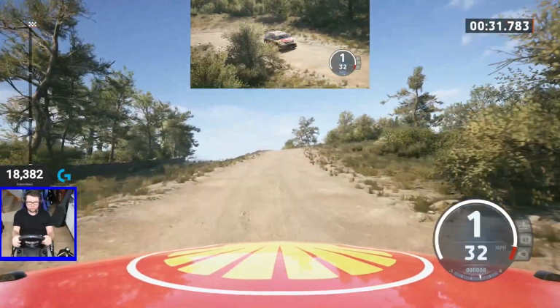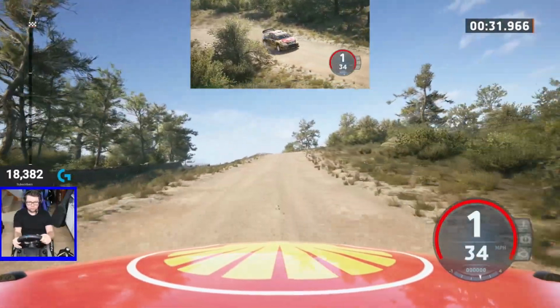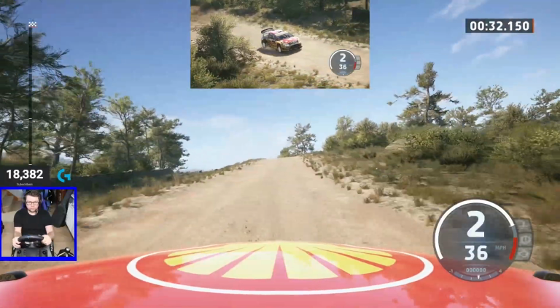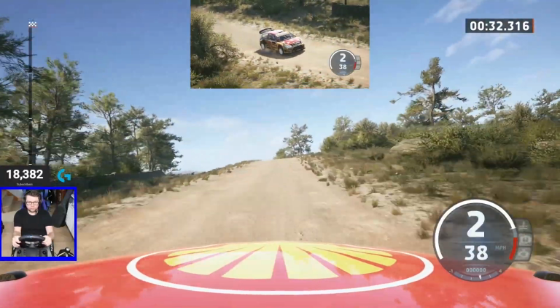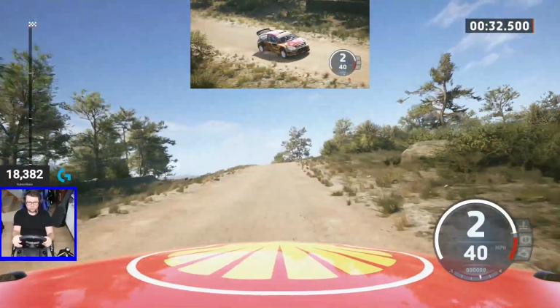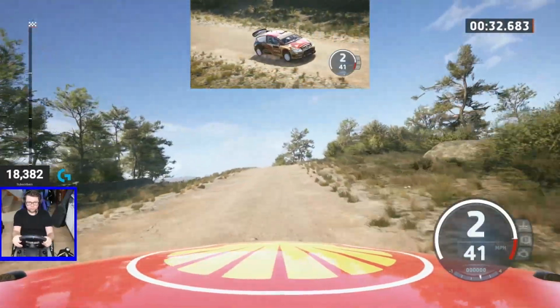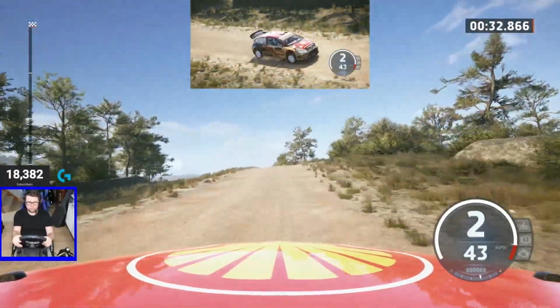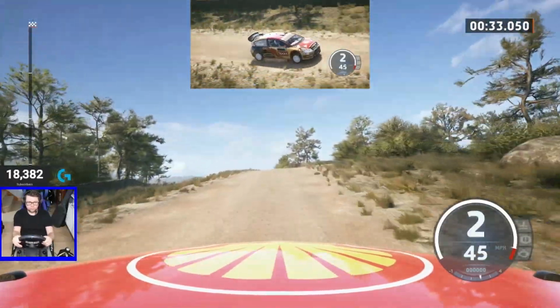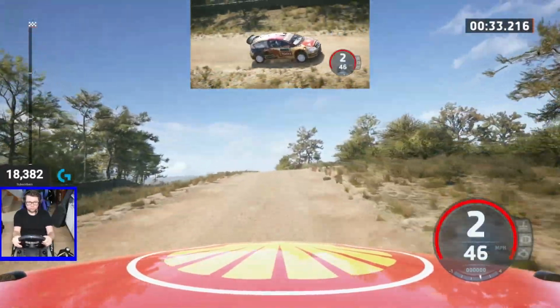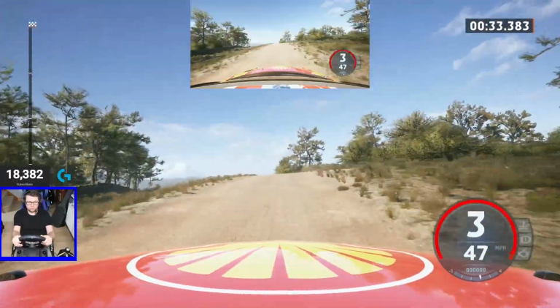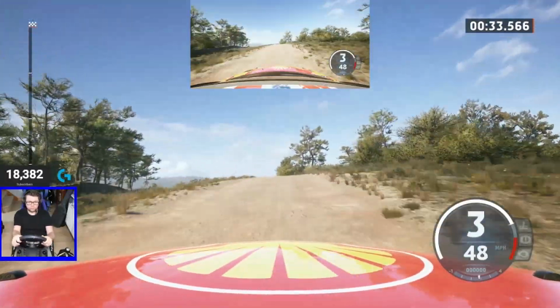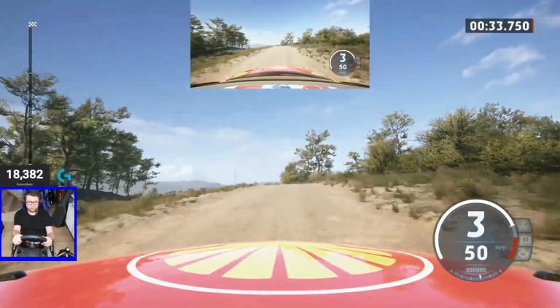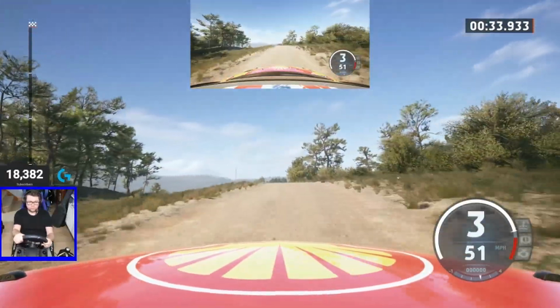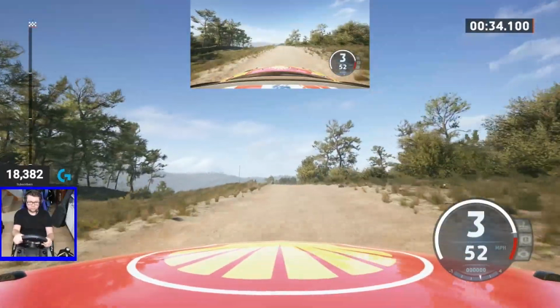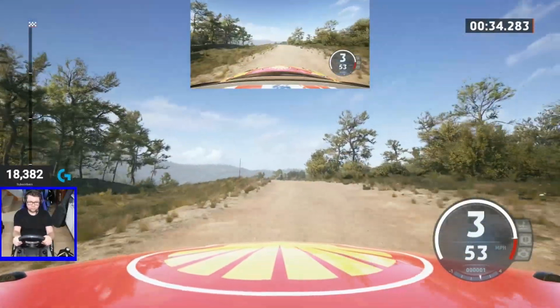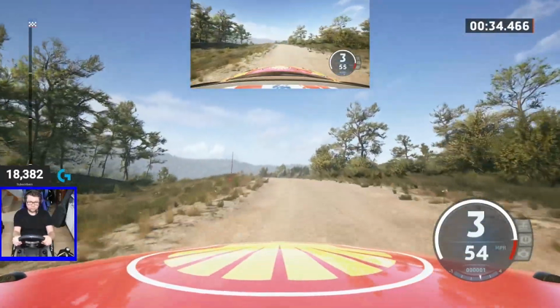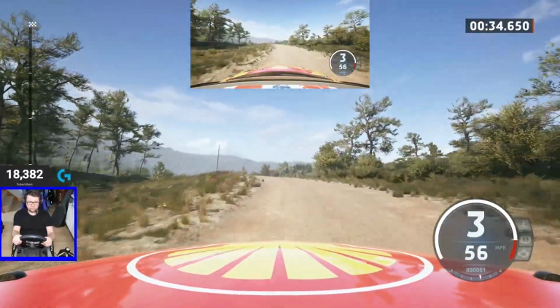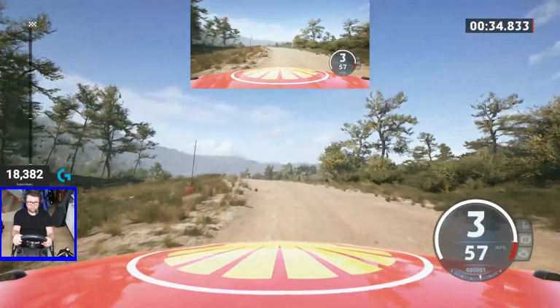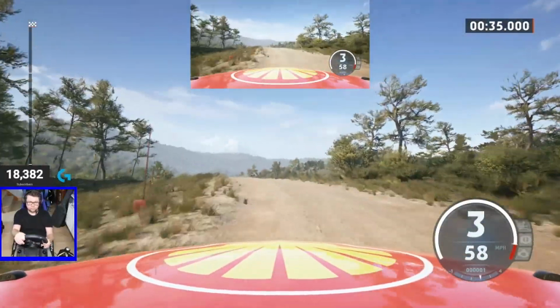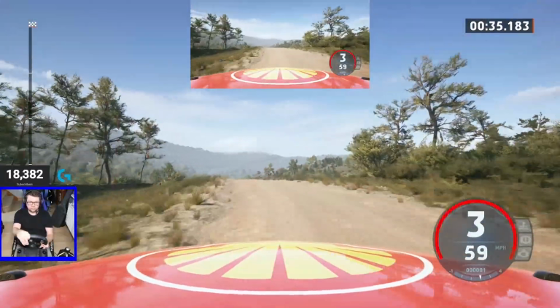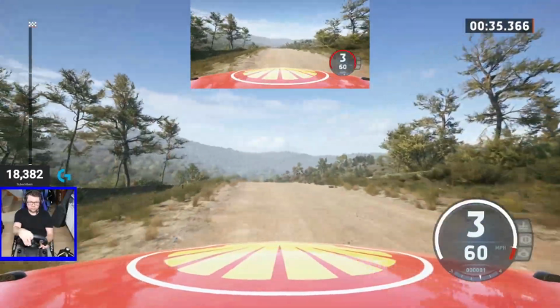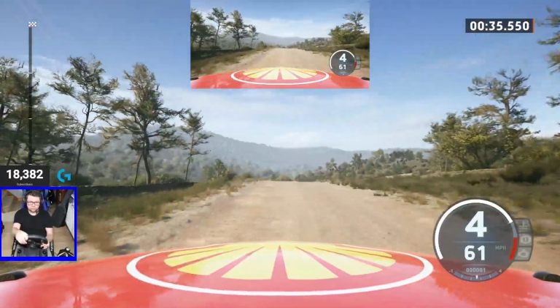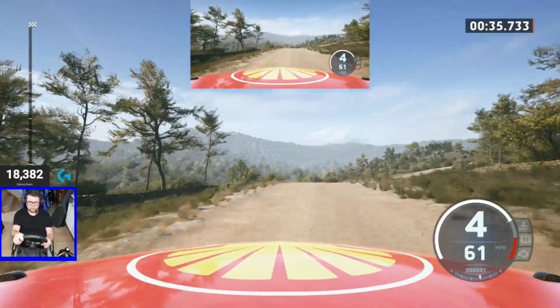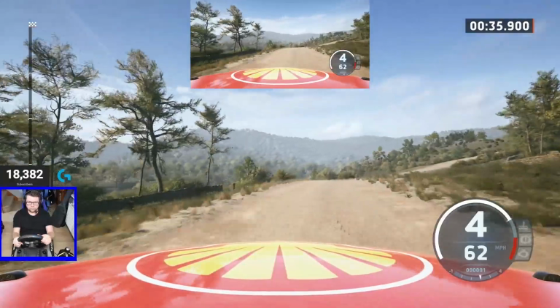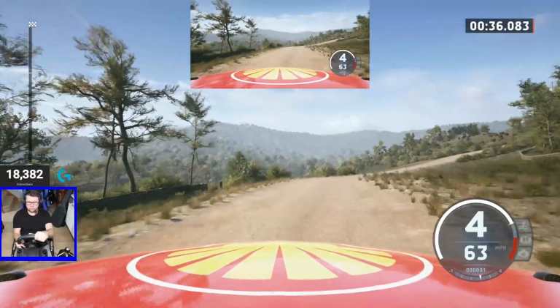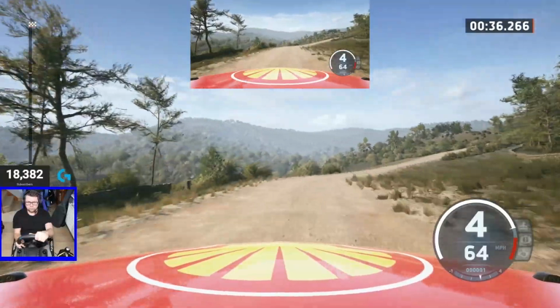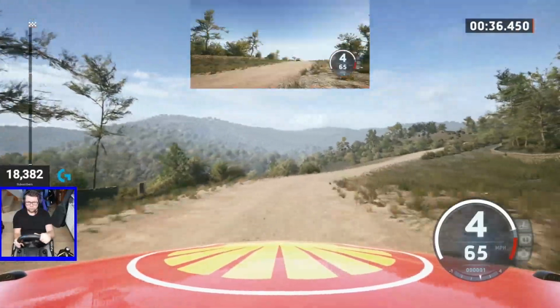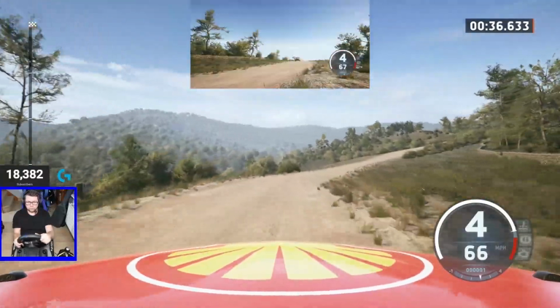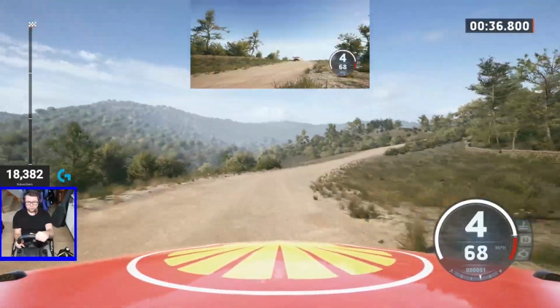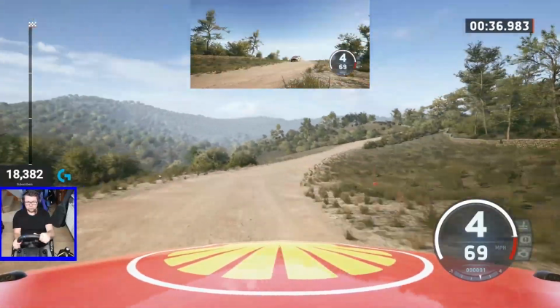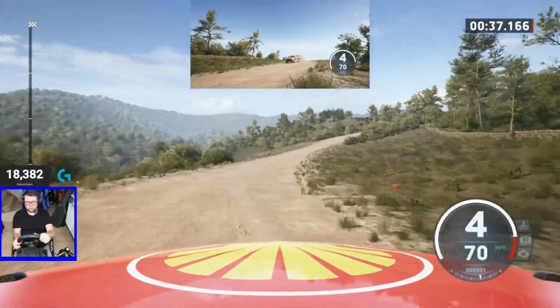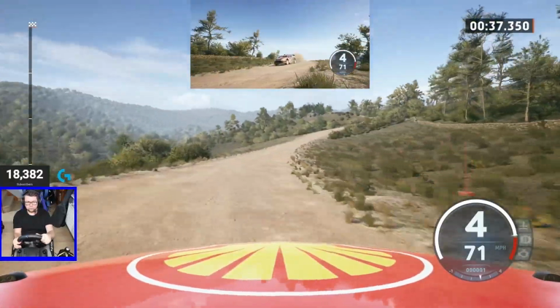5 left to the crest into 6 right, long, opens and tightens, slowing, 50.